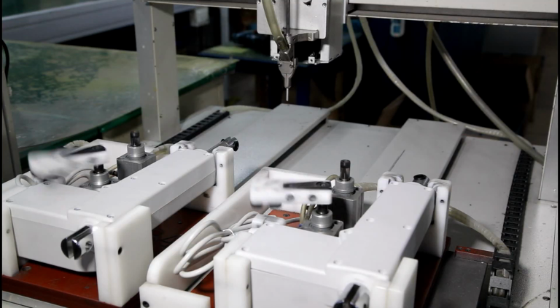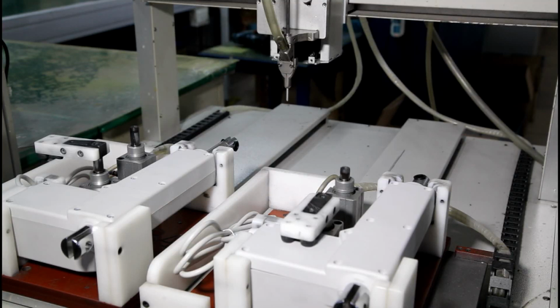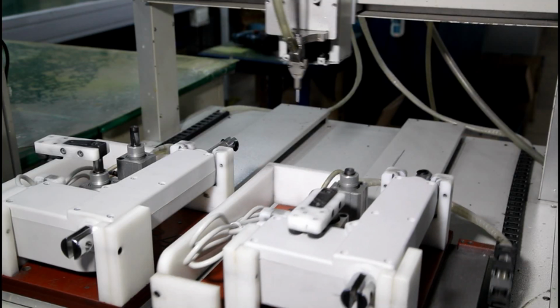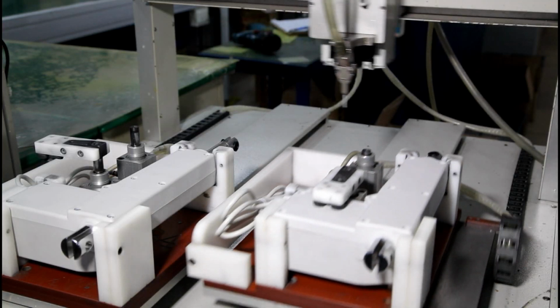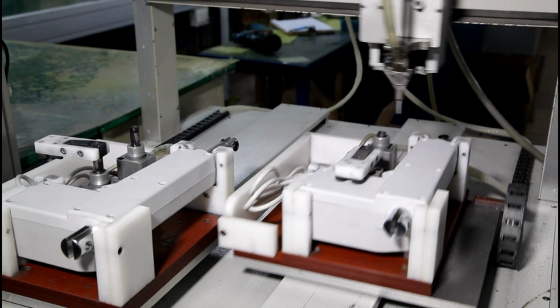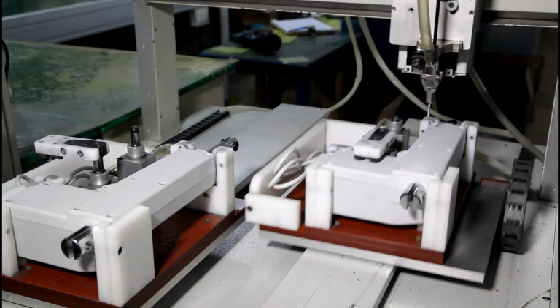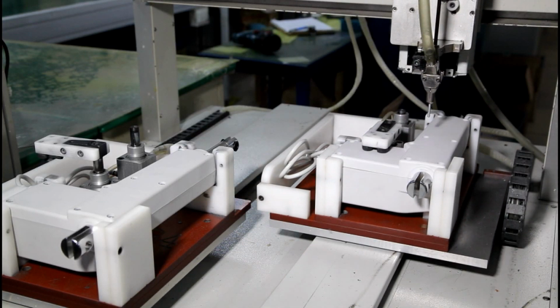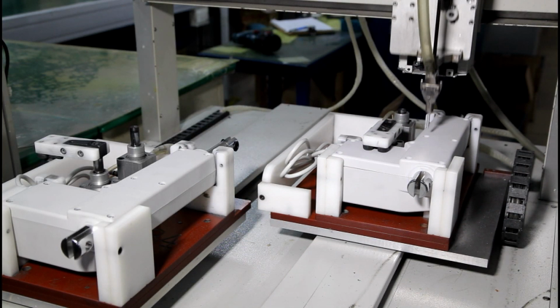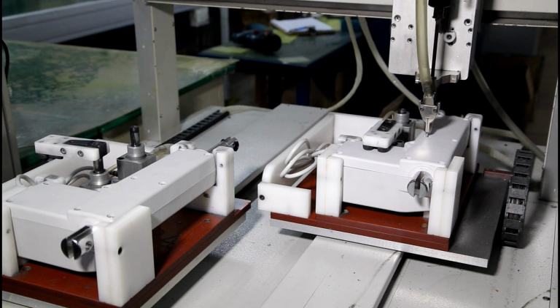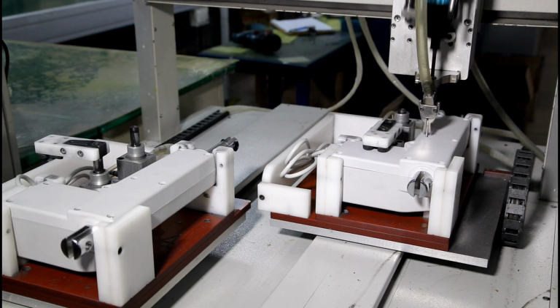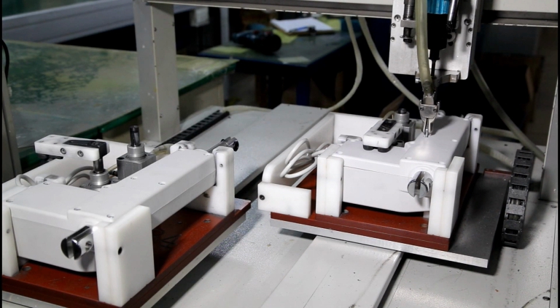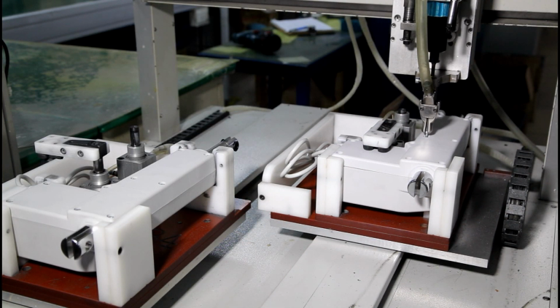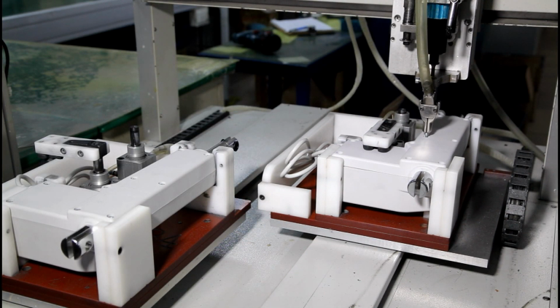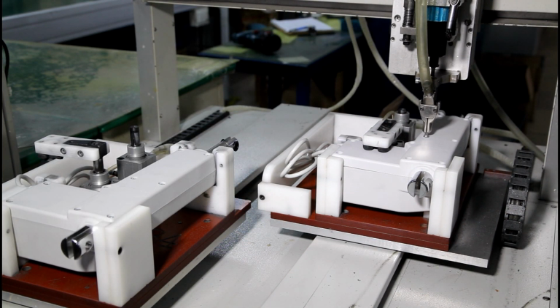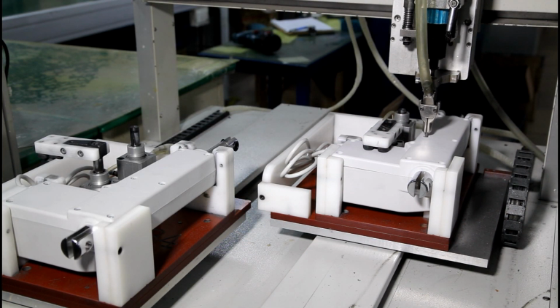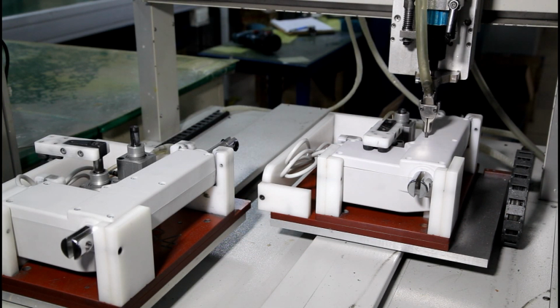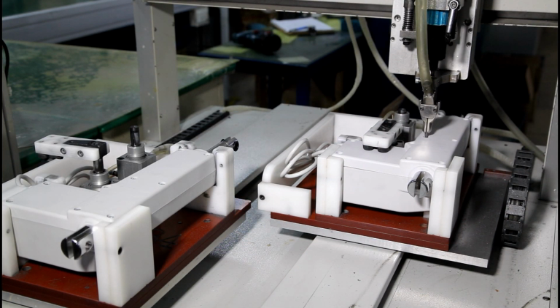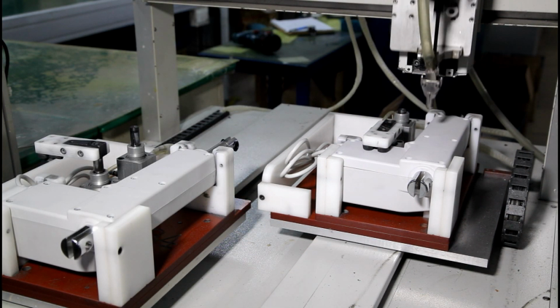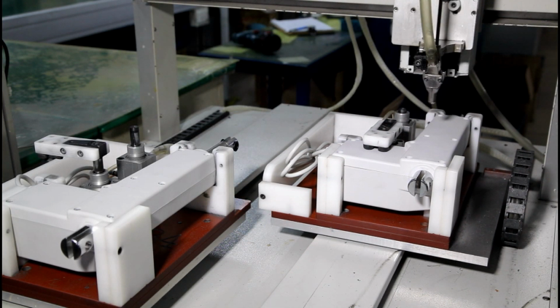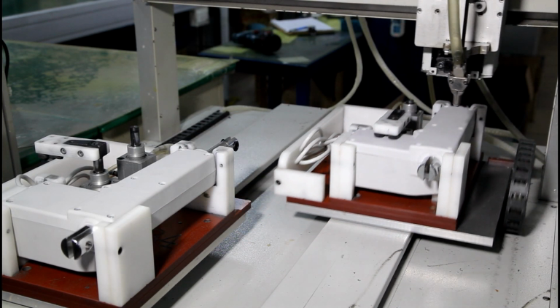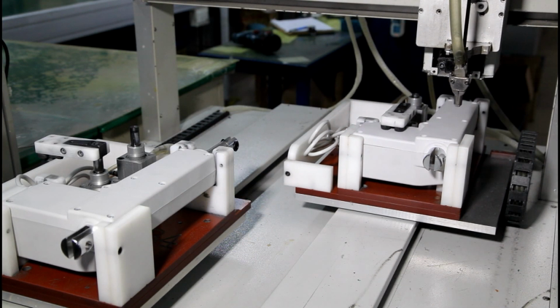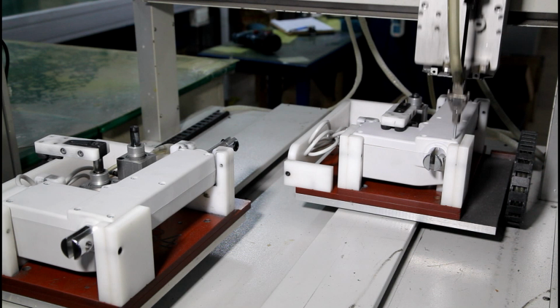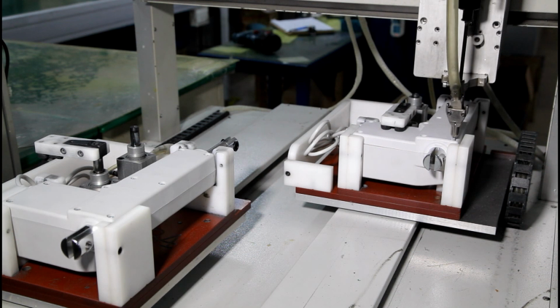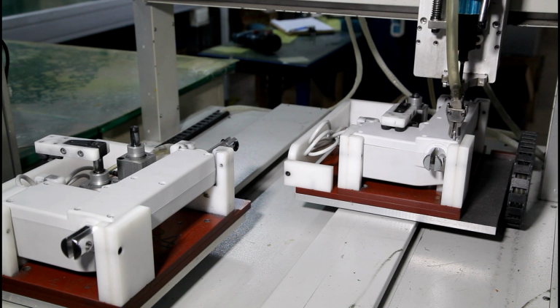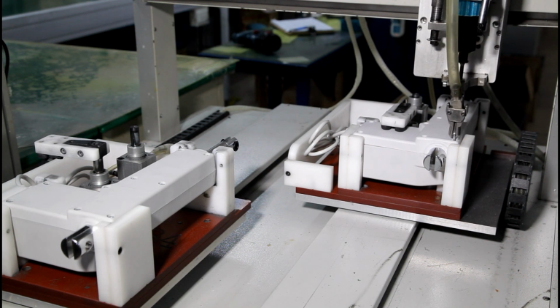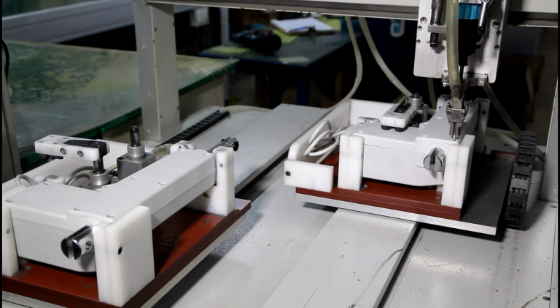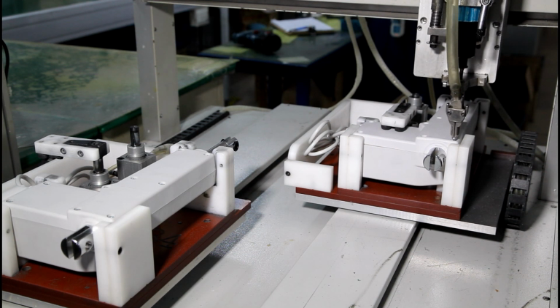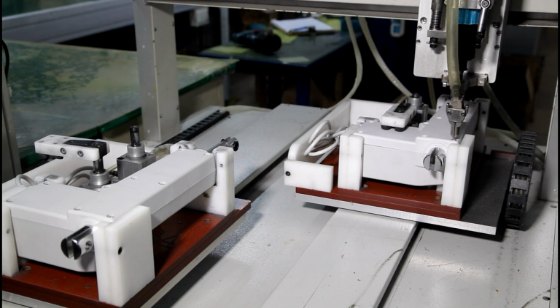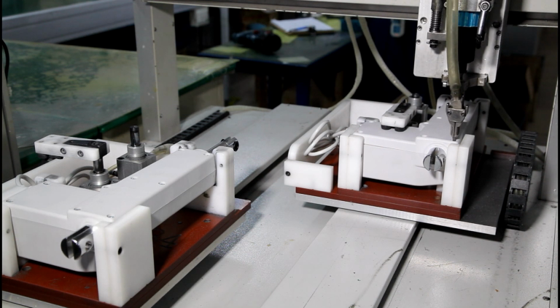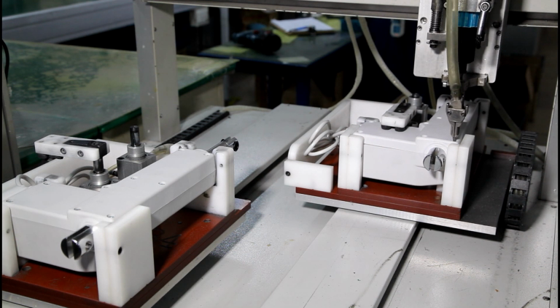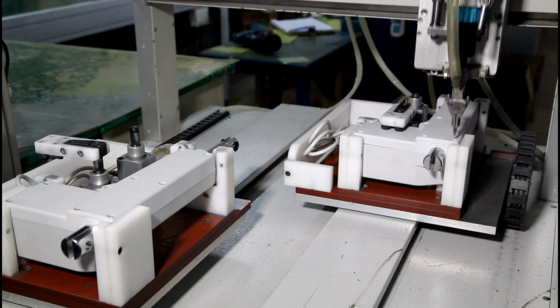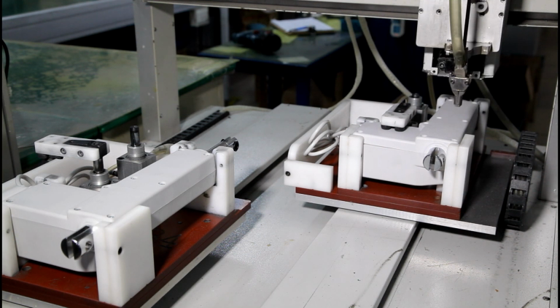Once the actuators are fully assembled and have passed our extensive quality control check, they are sent to our shipping and receiving facility.